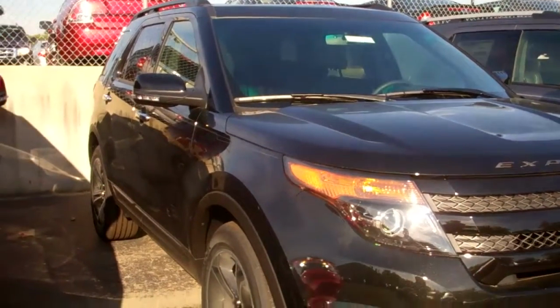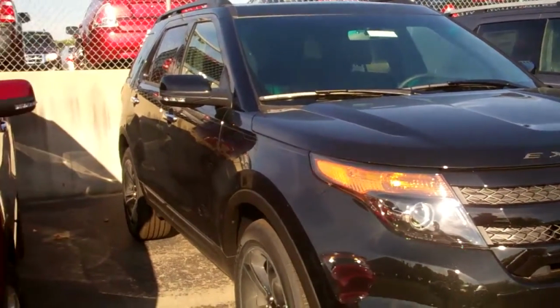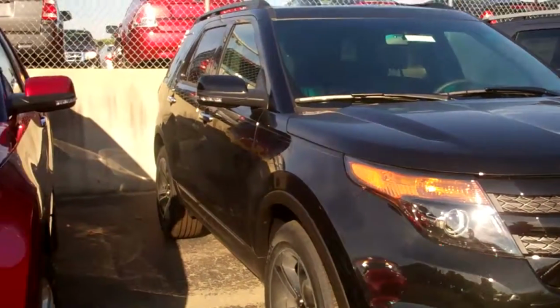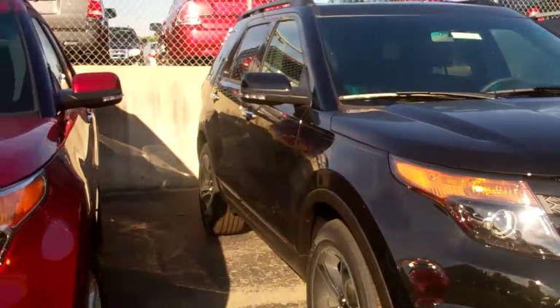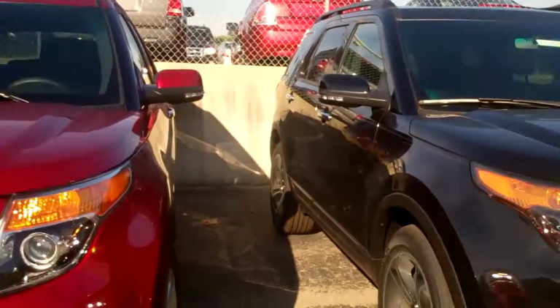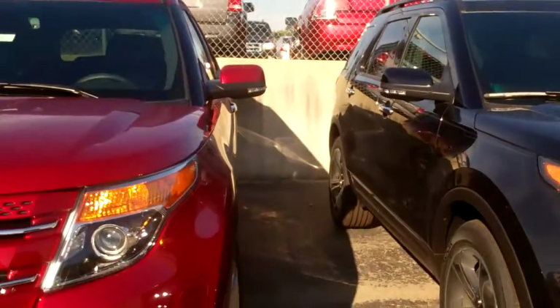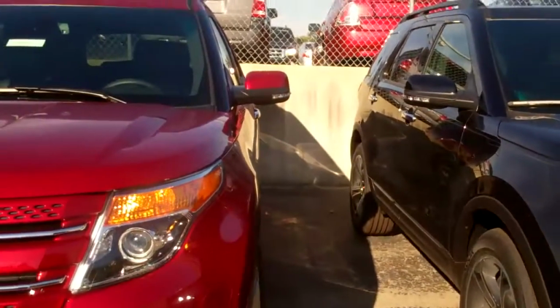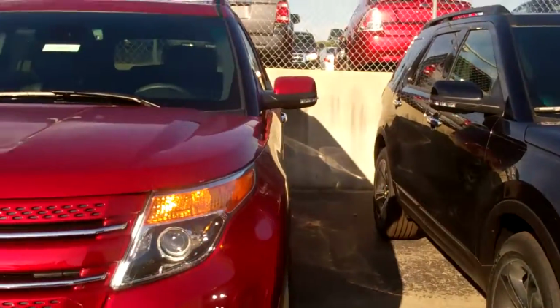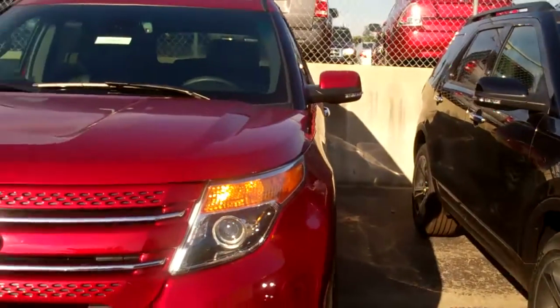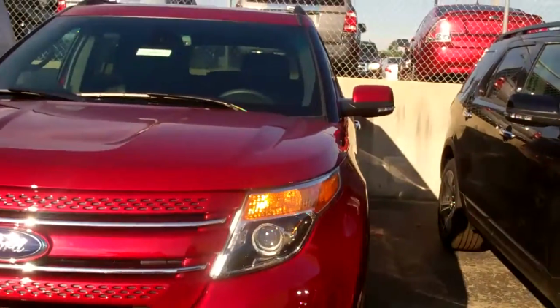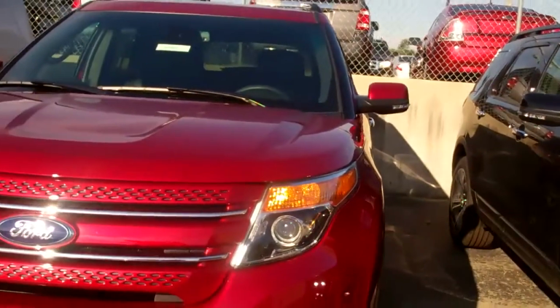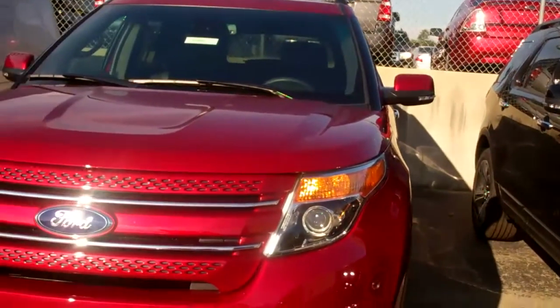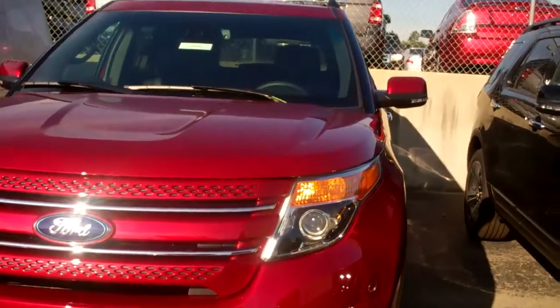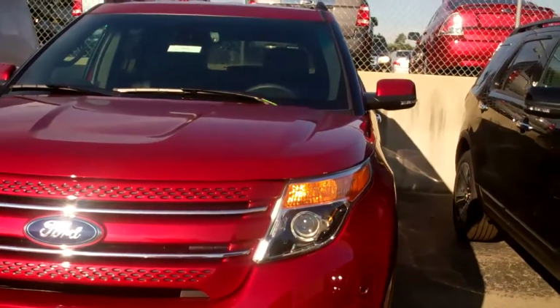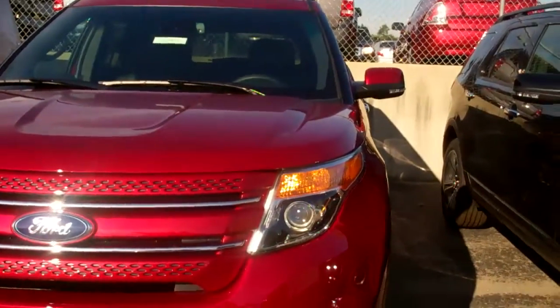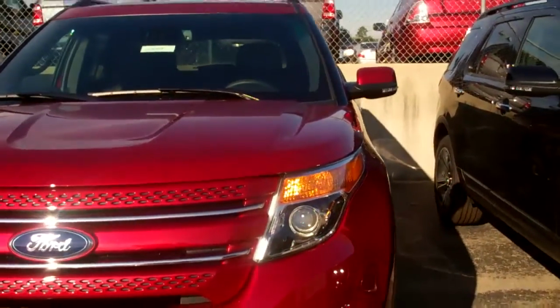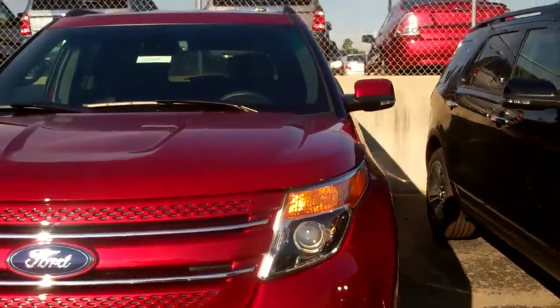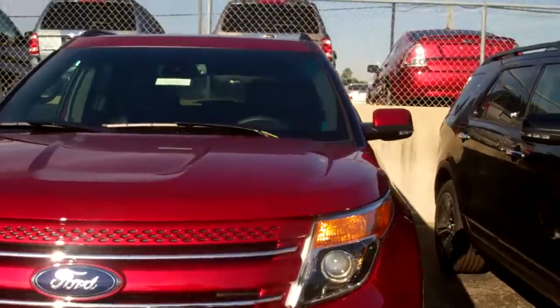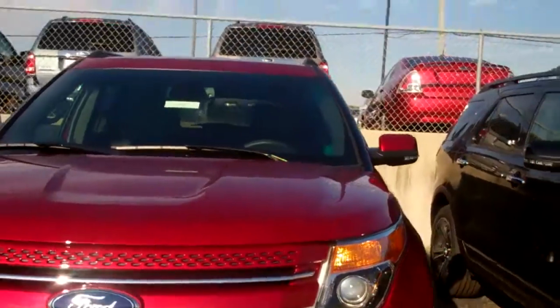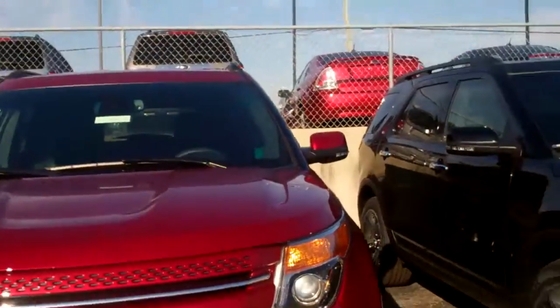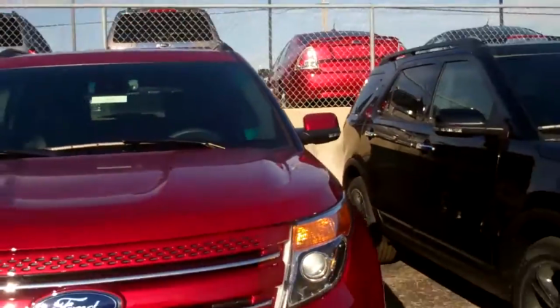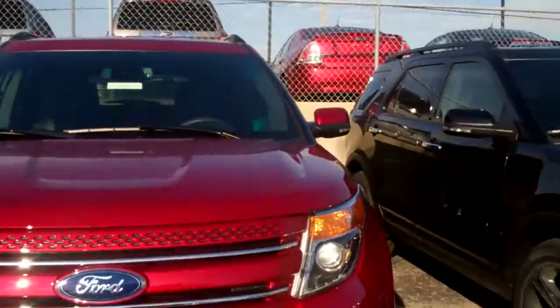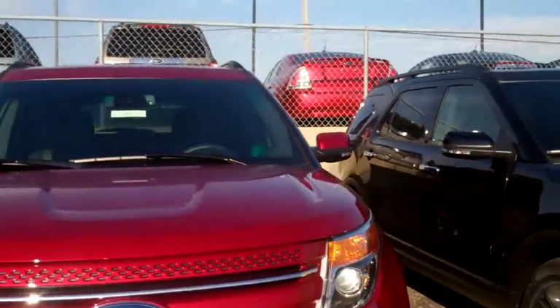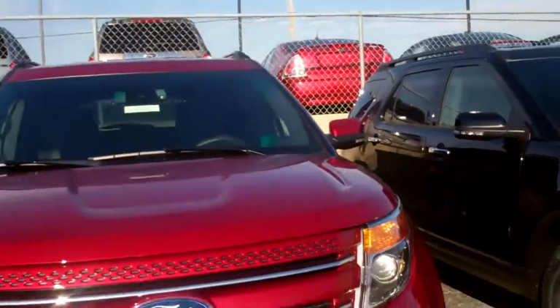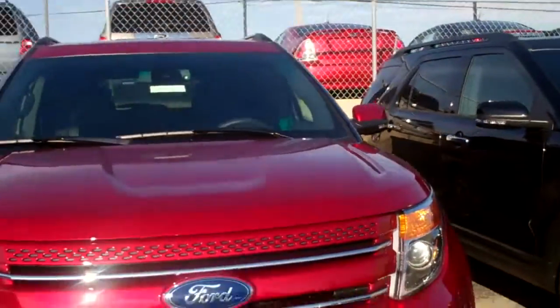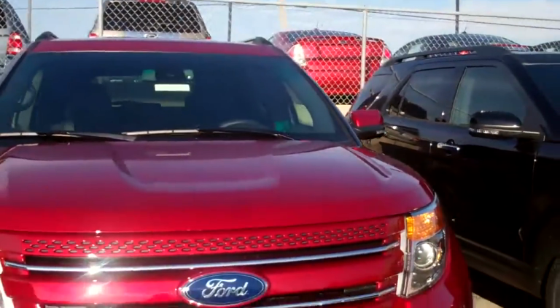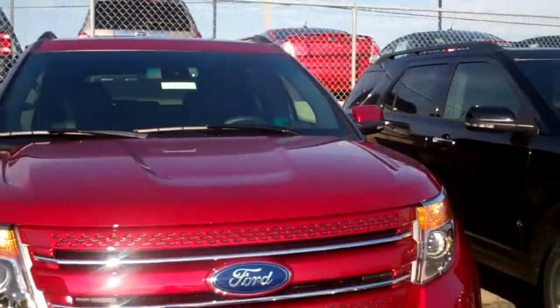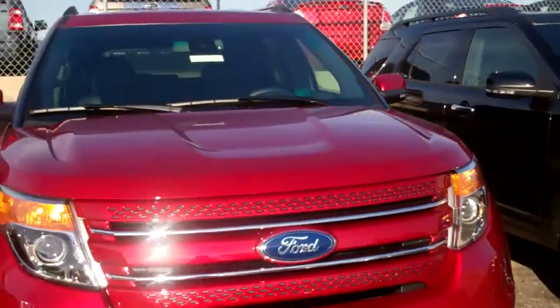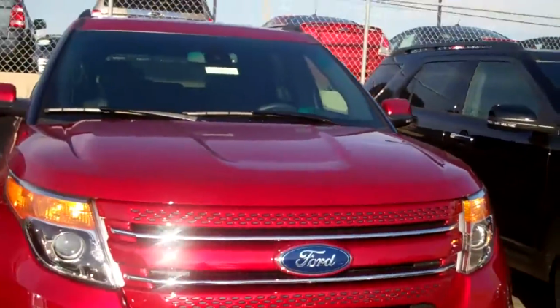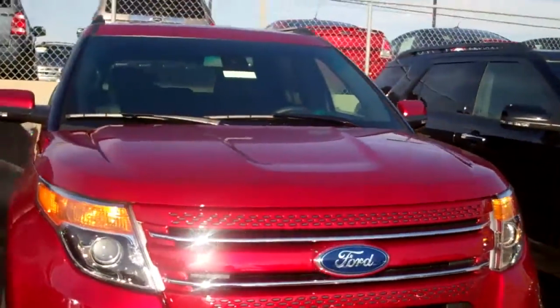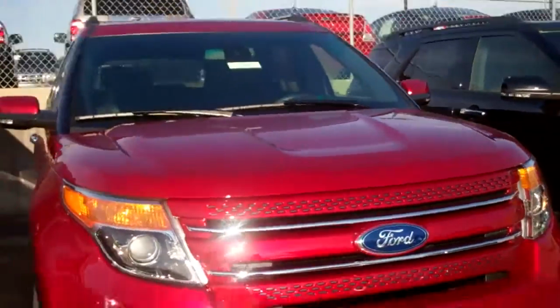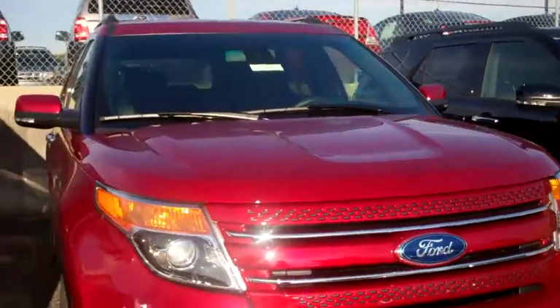We also have some Explorer Limiteds, XLTs, and some exceptional programs going on right now.